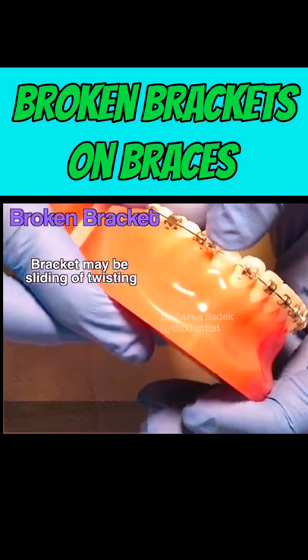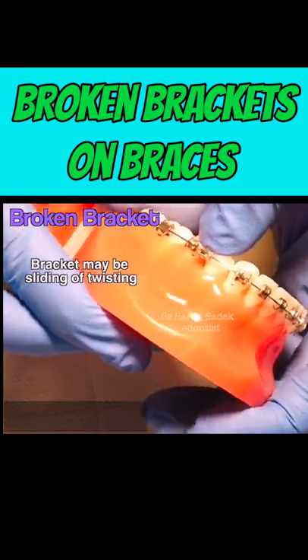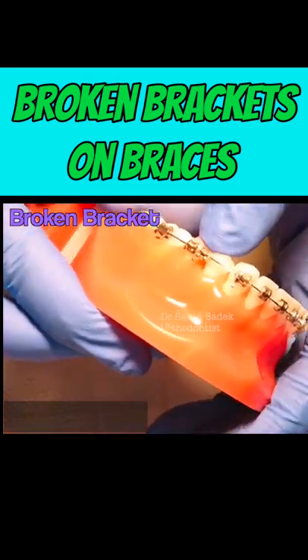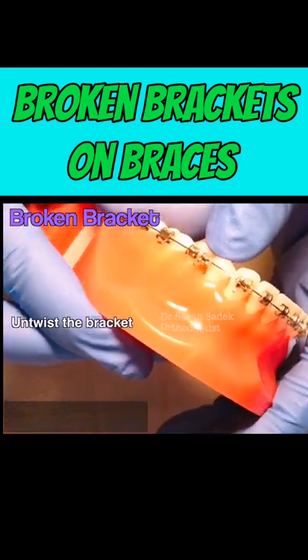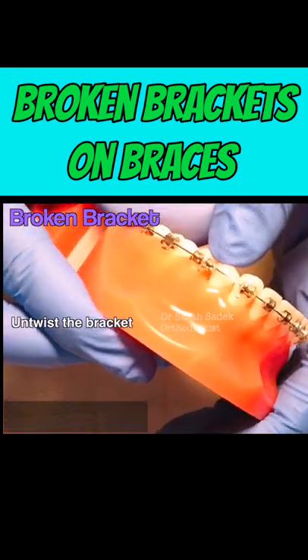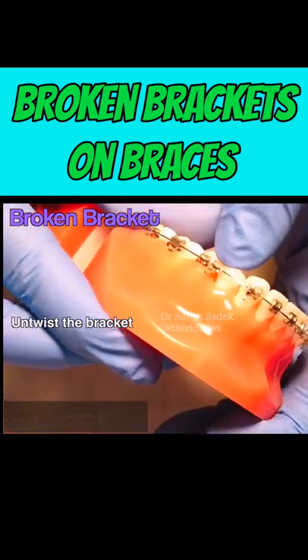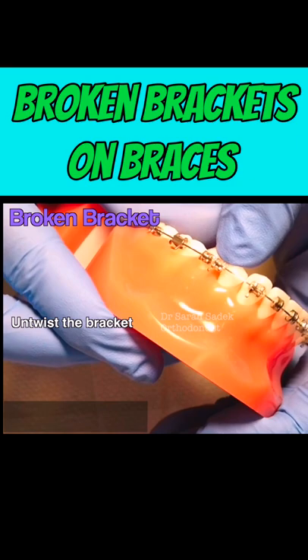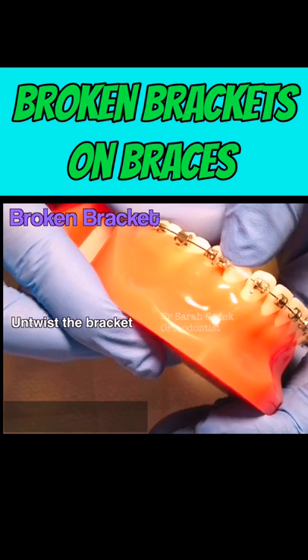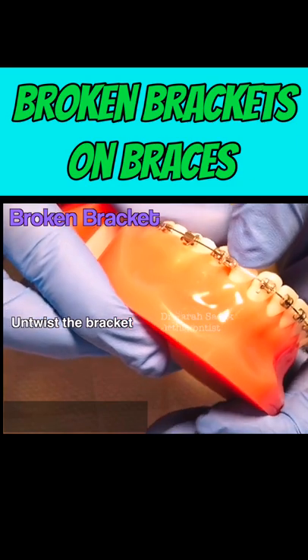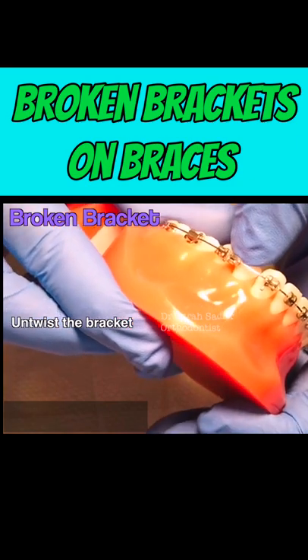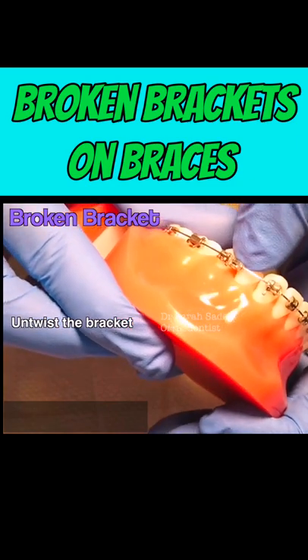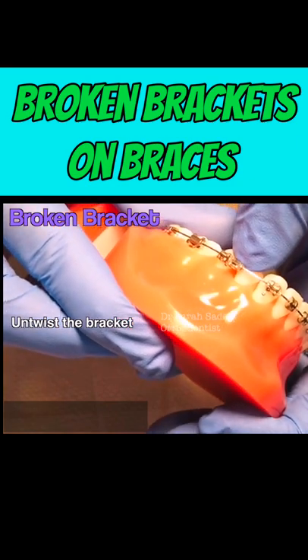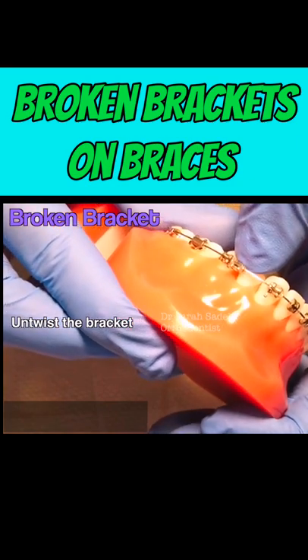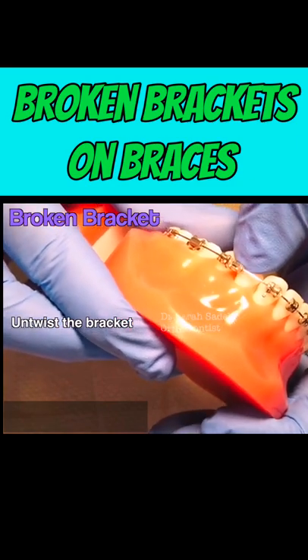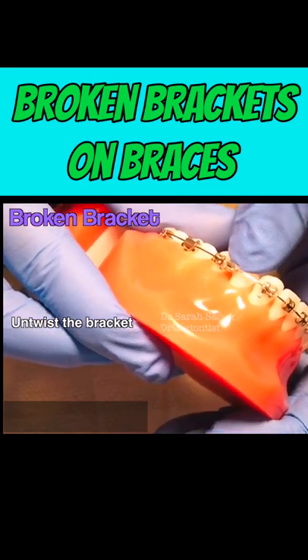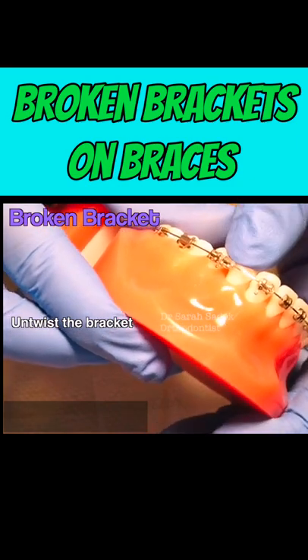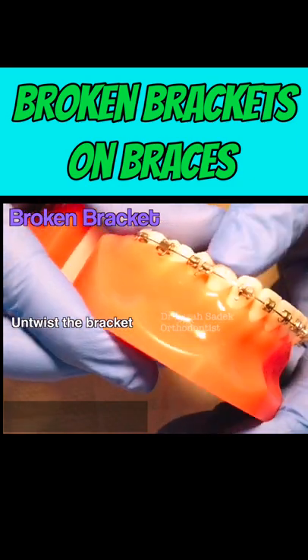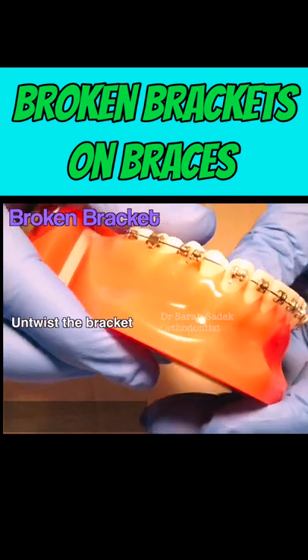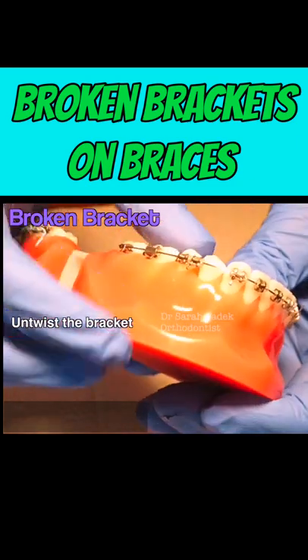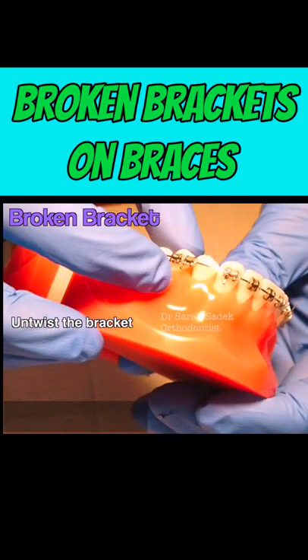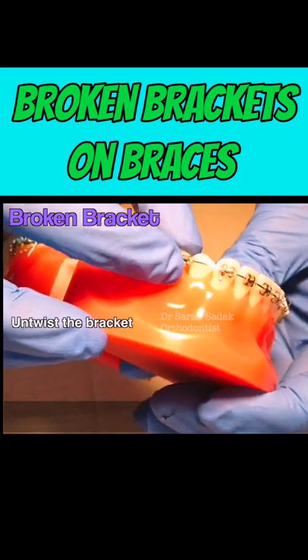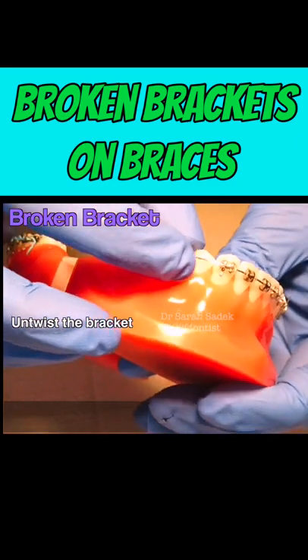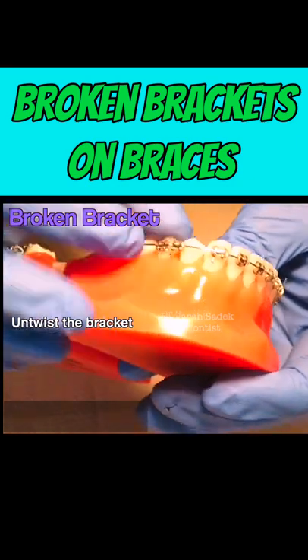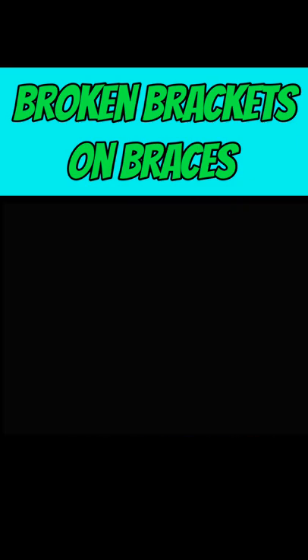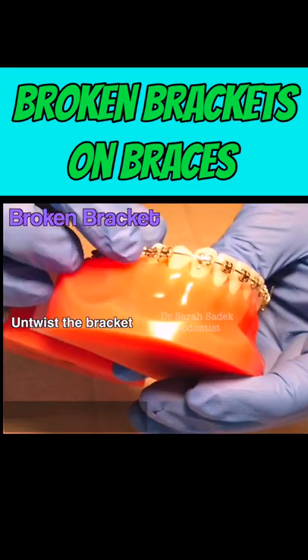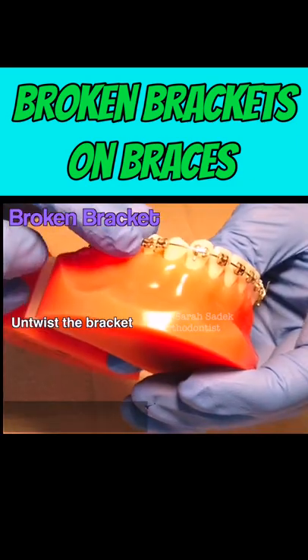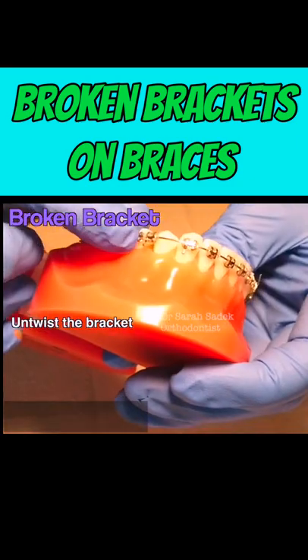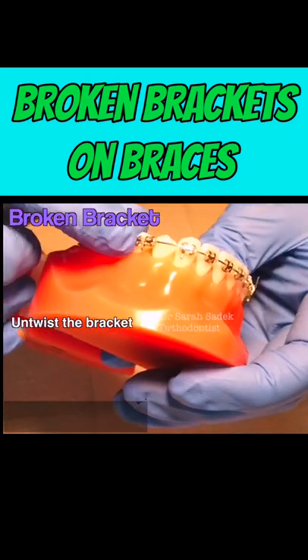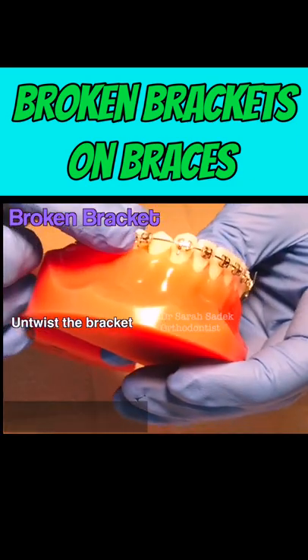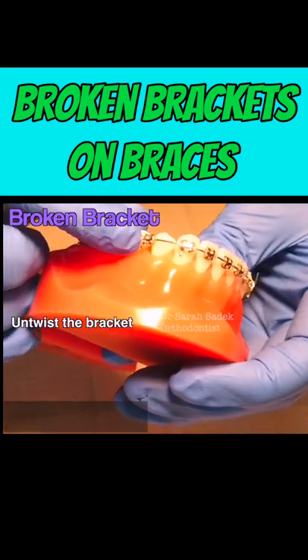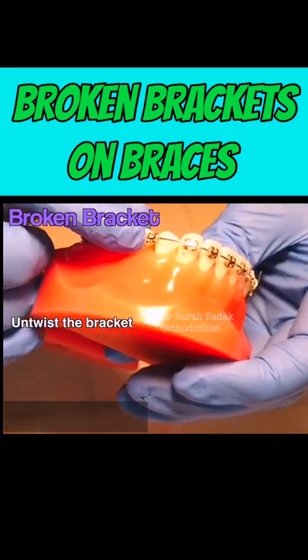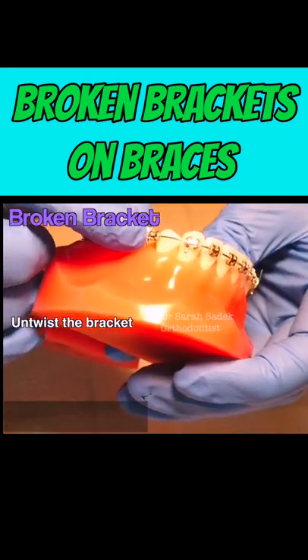You can check this by looking in the mirror and untwisting the bracket back to its normal position to ease the discomfort.